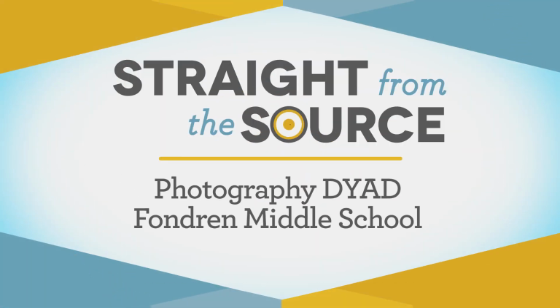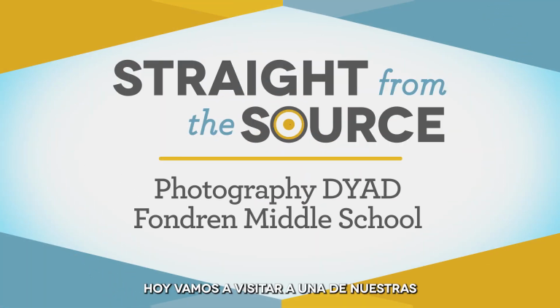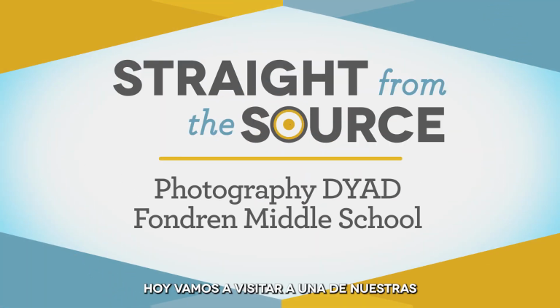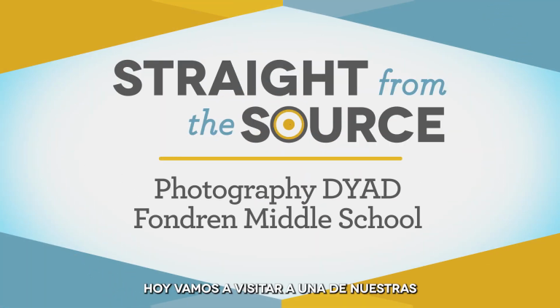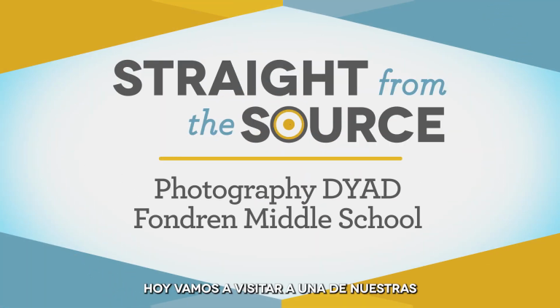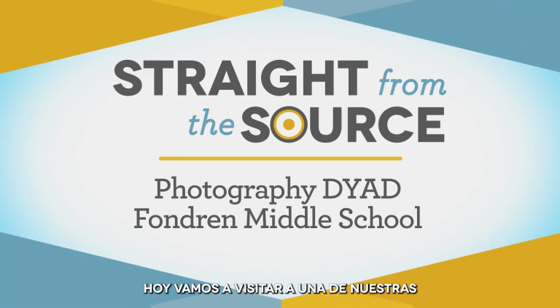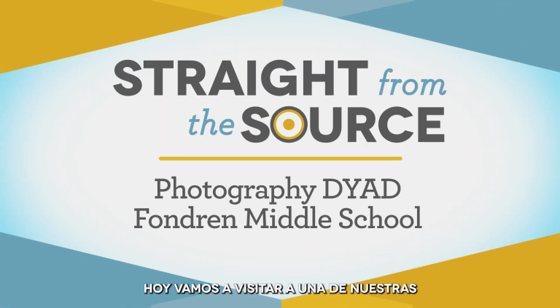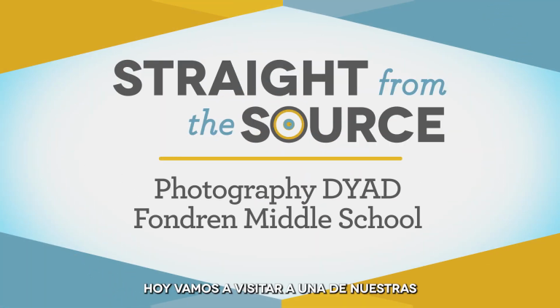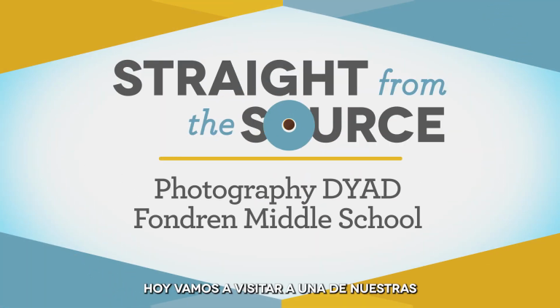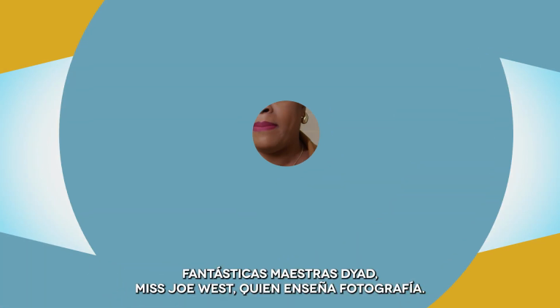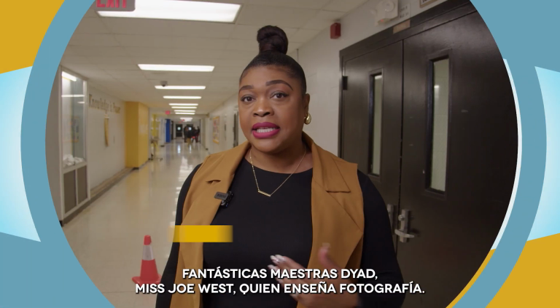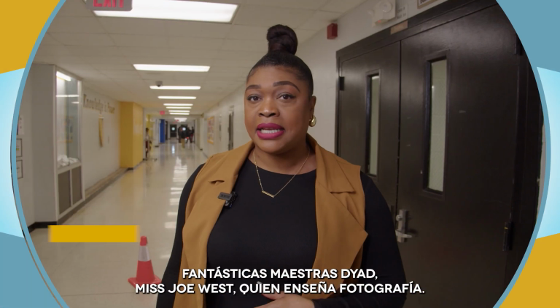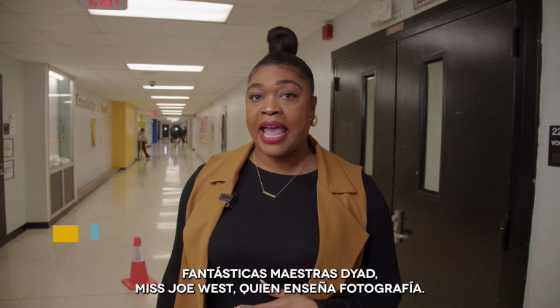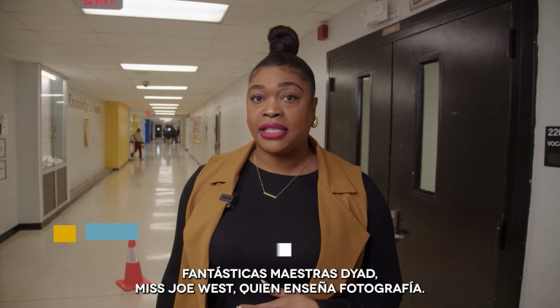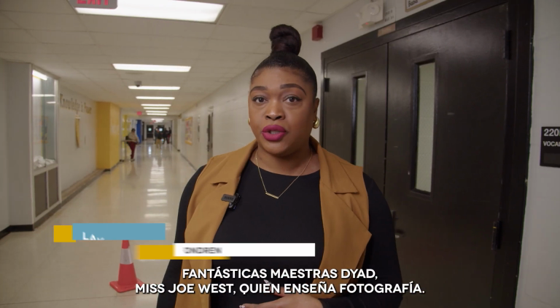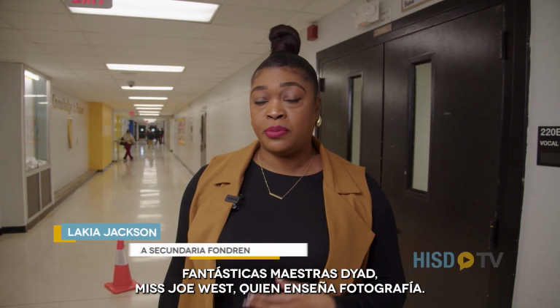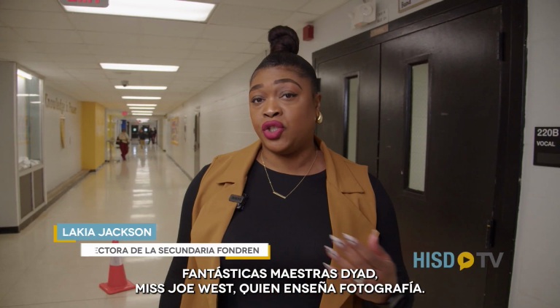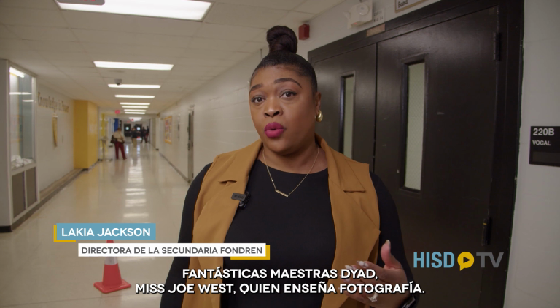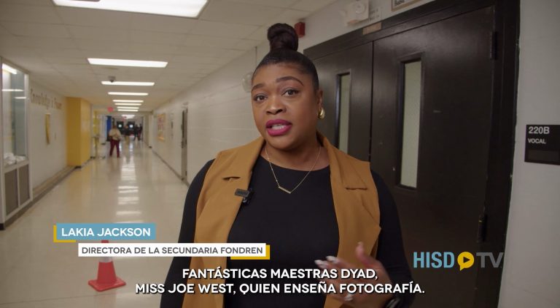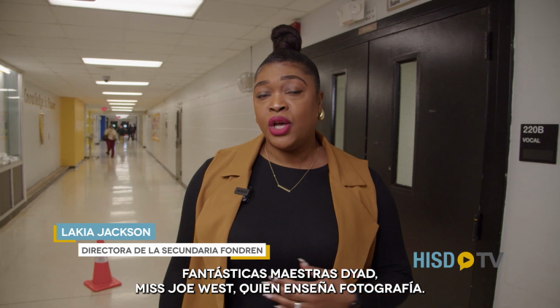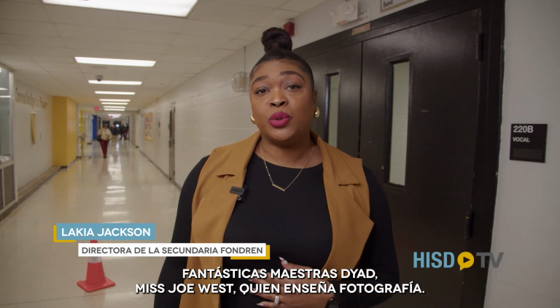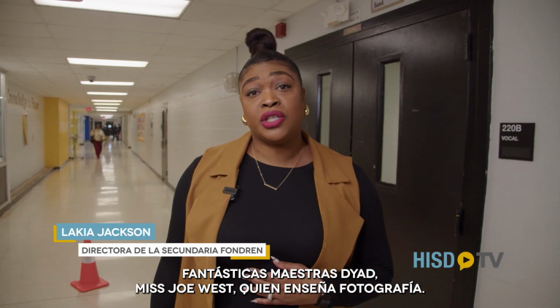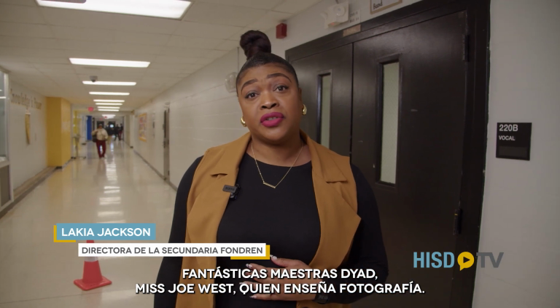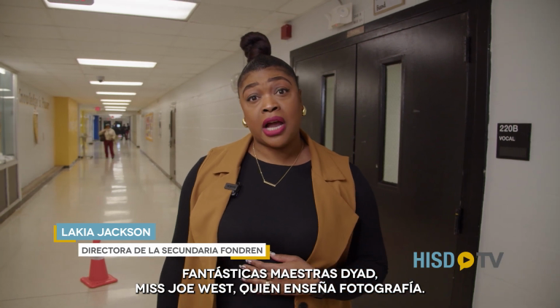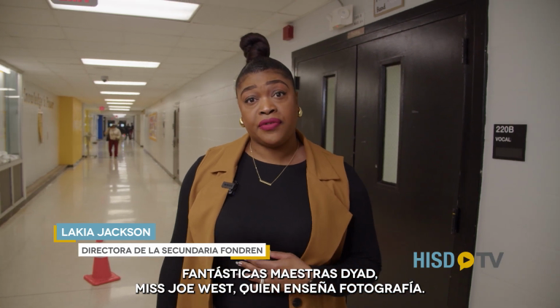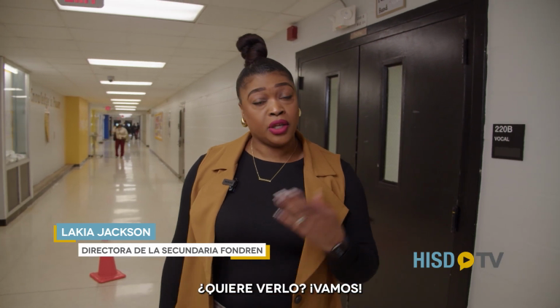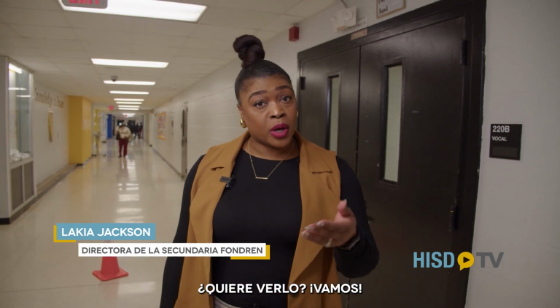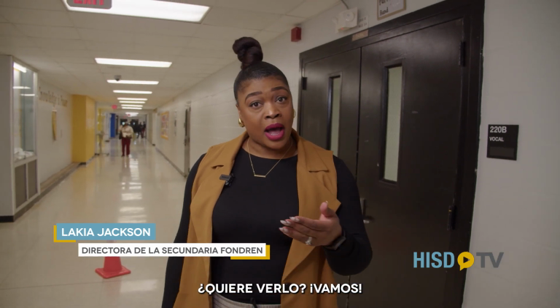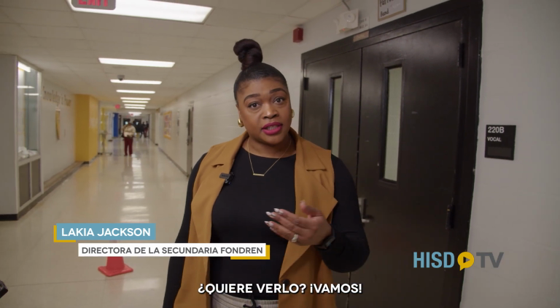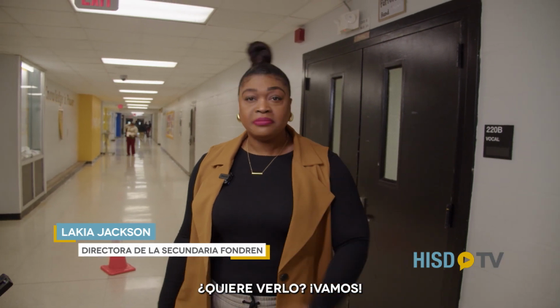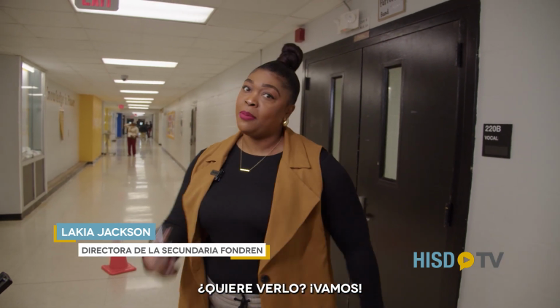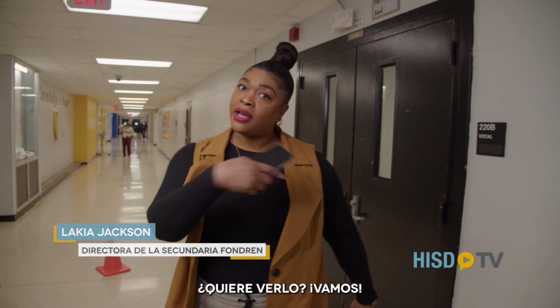Today we're going to be seeing one of our amazing Dyad teachers, Ms. Jo West, who teaches photography. You want to watch? Come on.